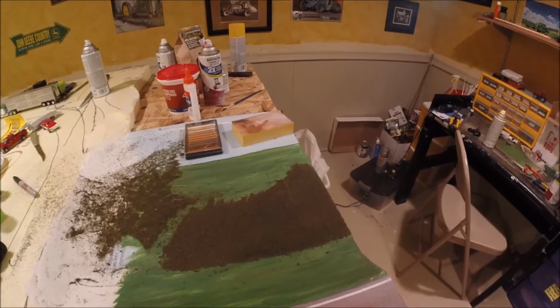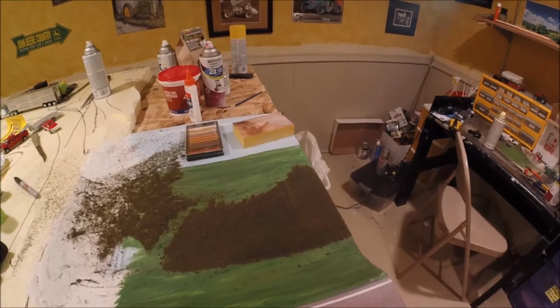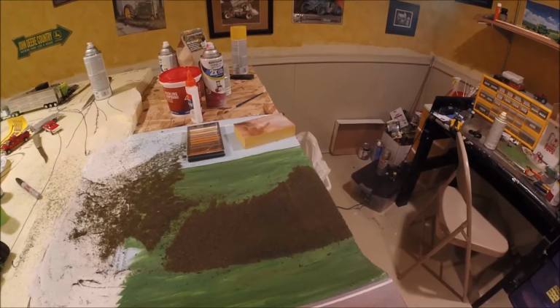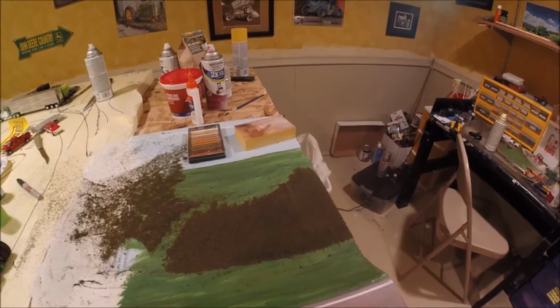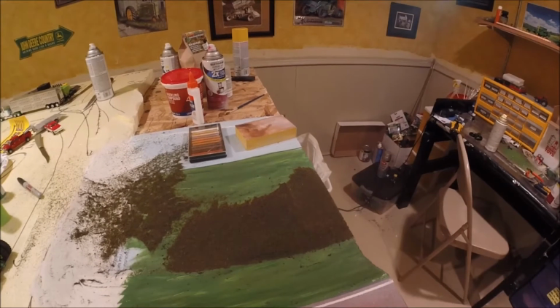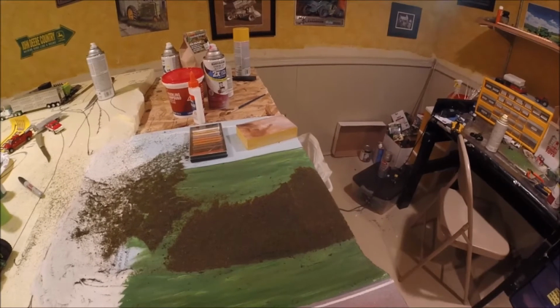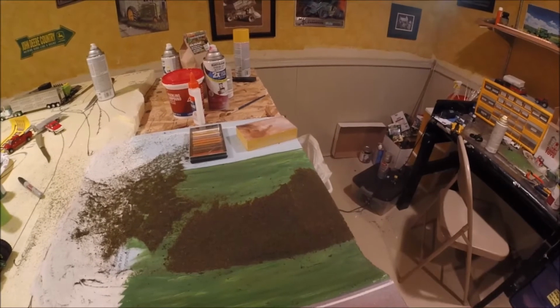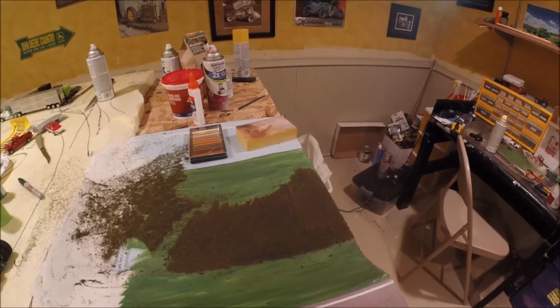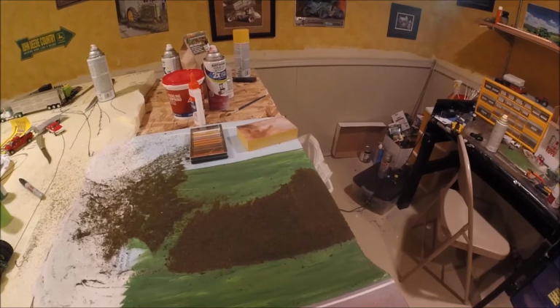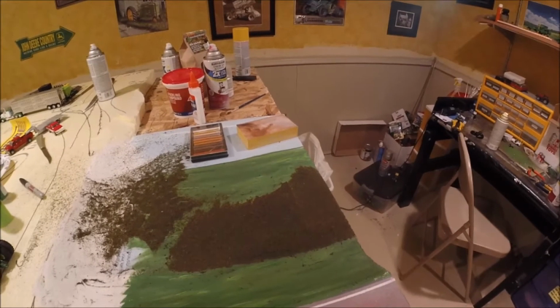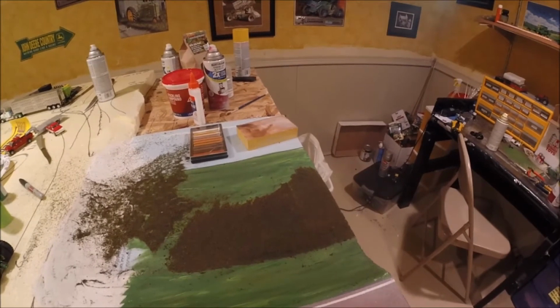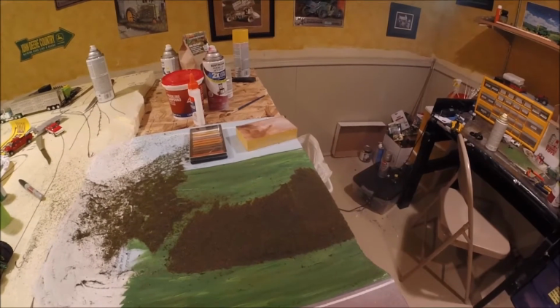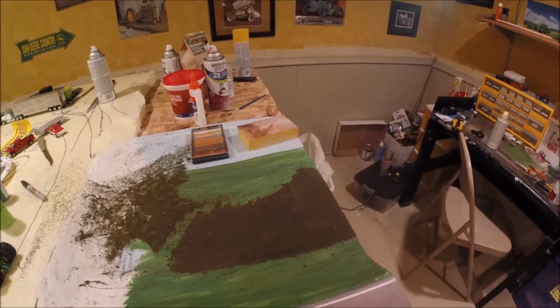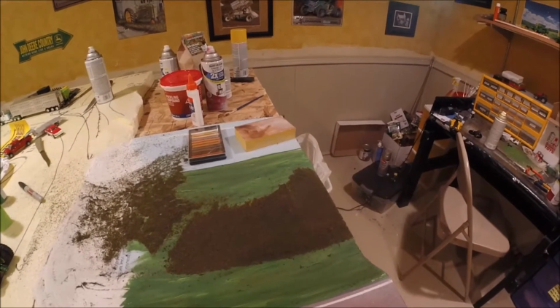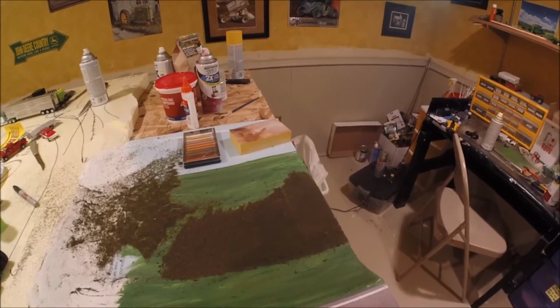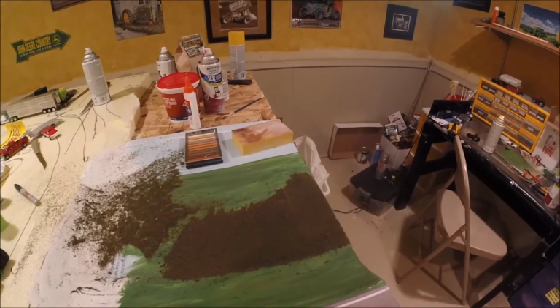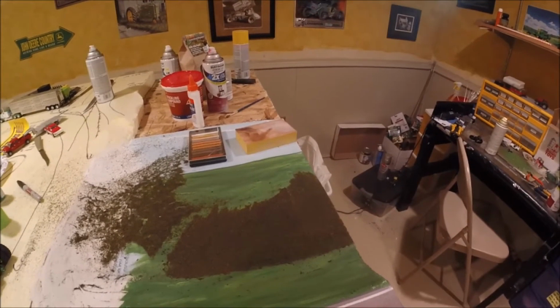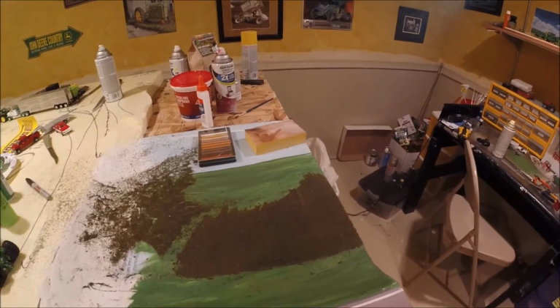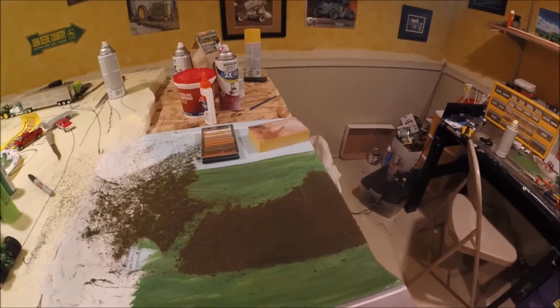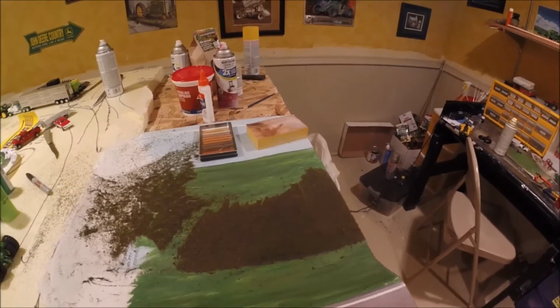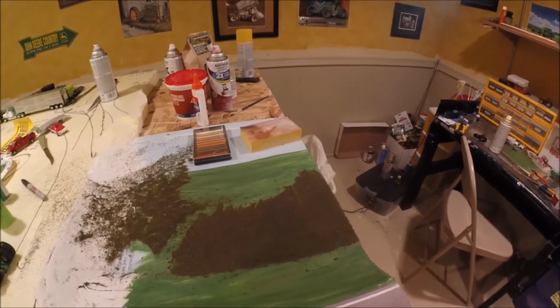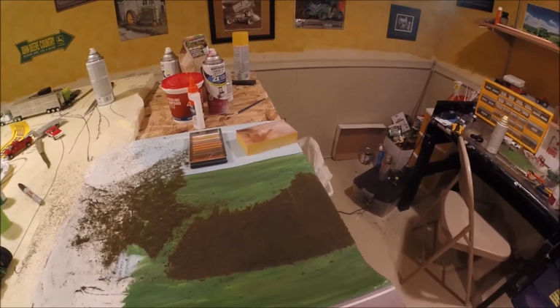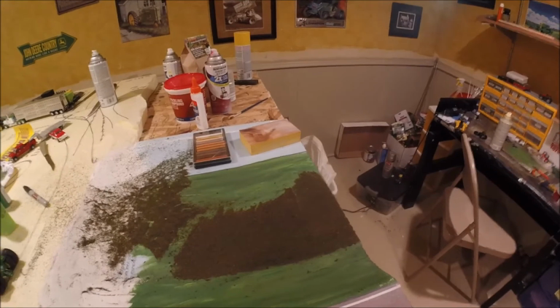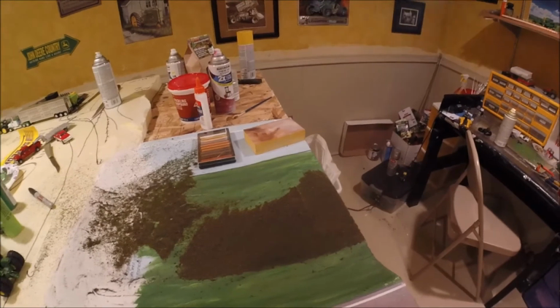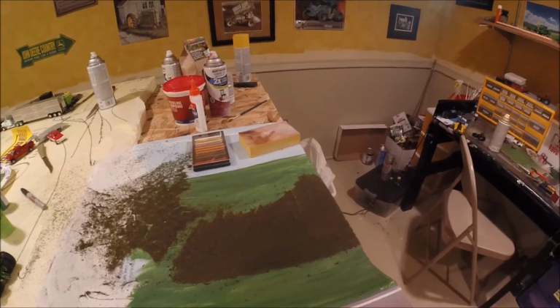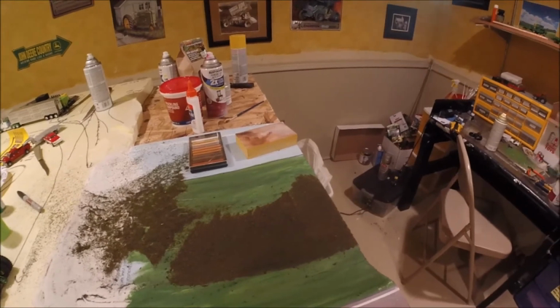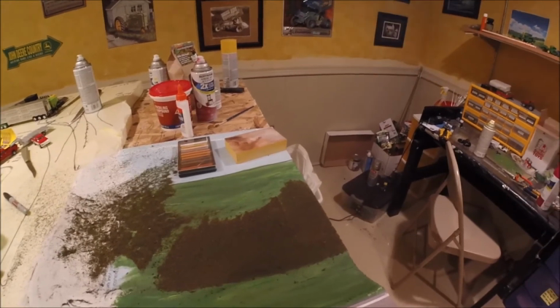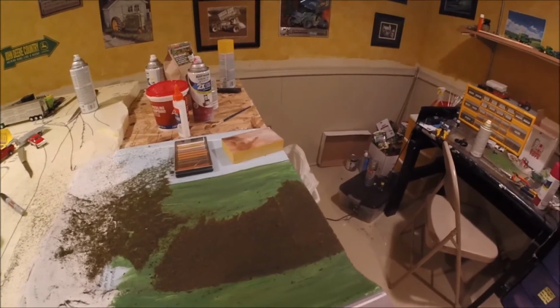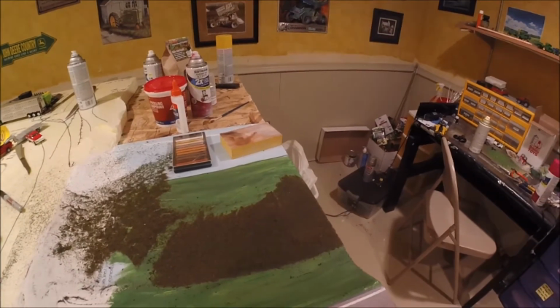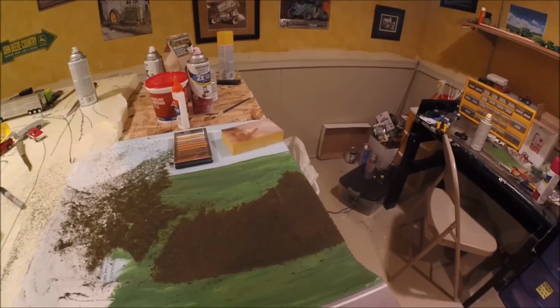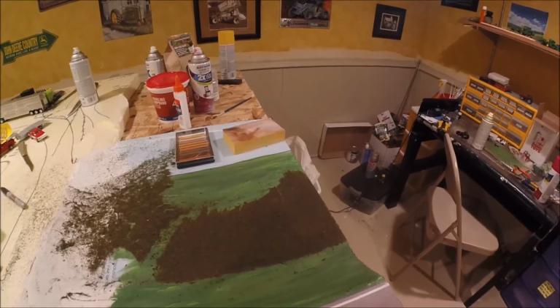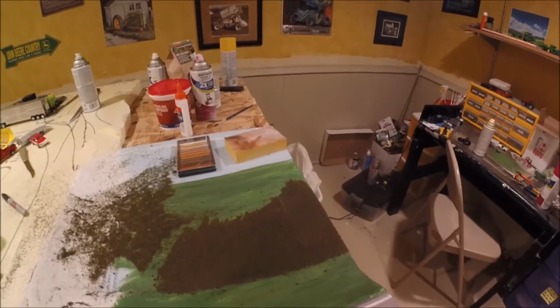I've just been using Elmer's glue to put it down for now. Once I have it the way I want it, then I'll spray some sort of top coat over the top of it.